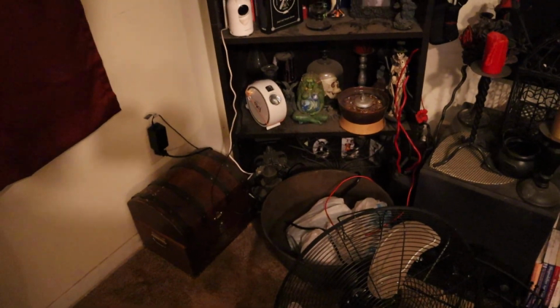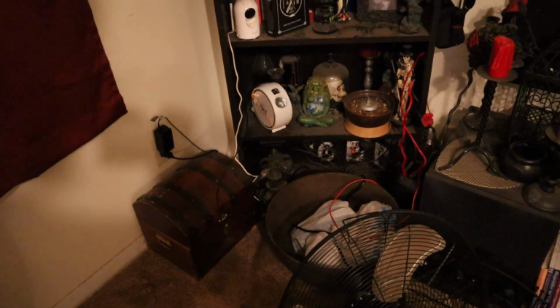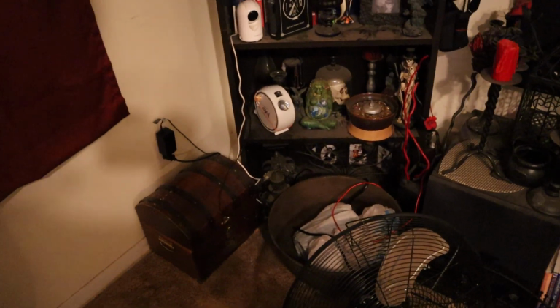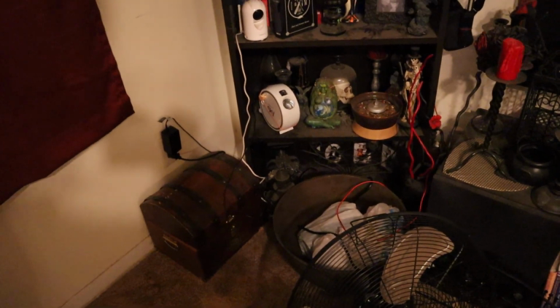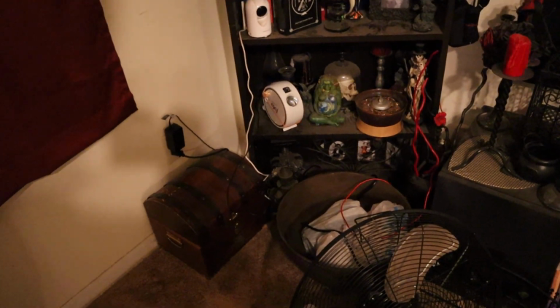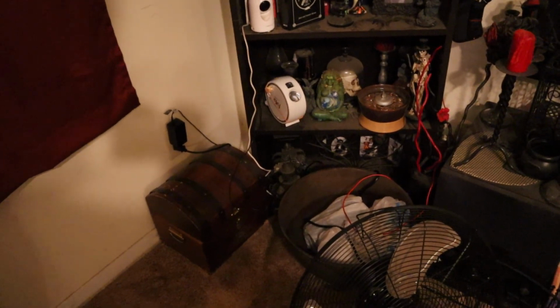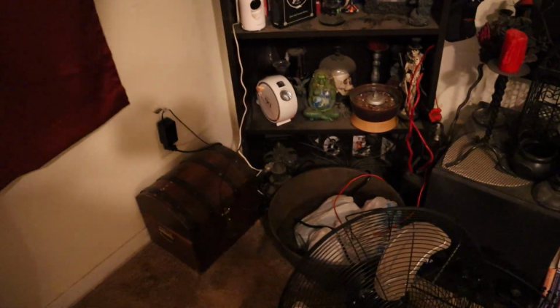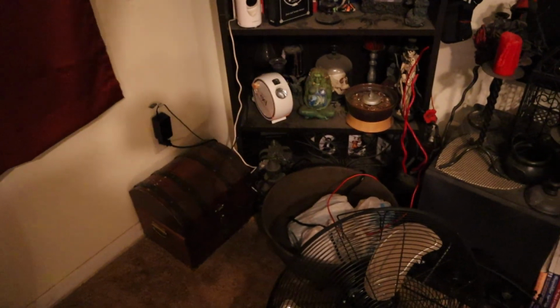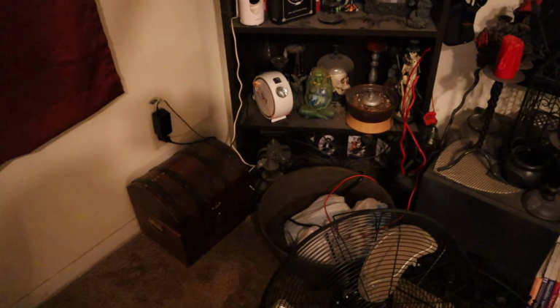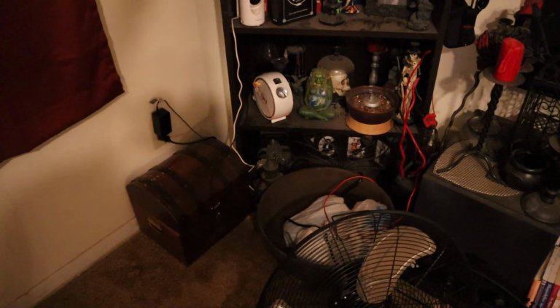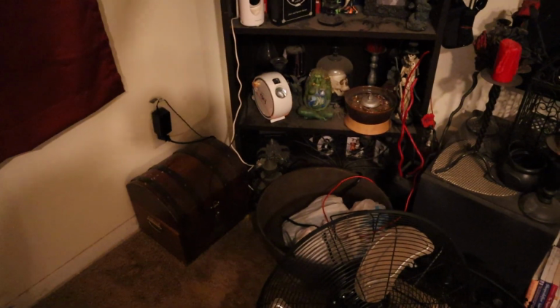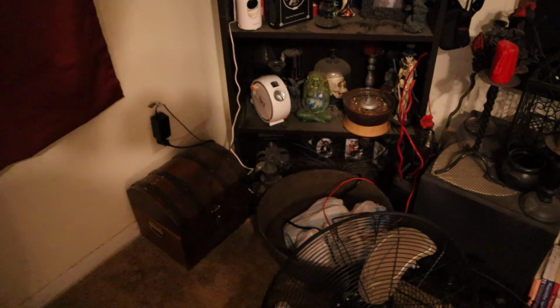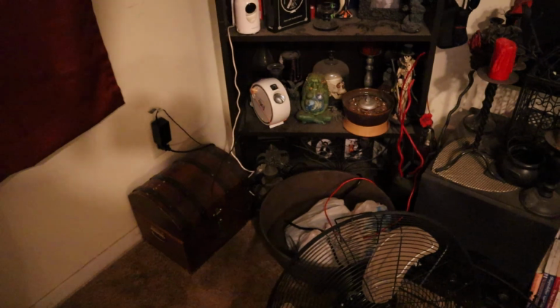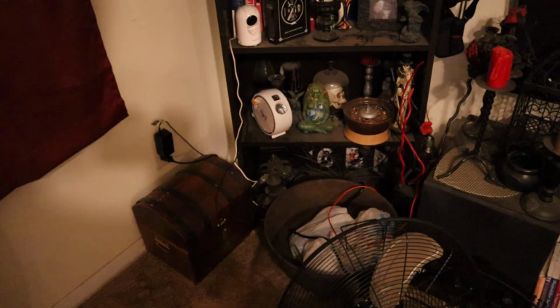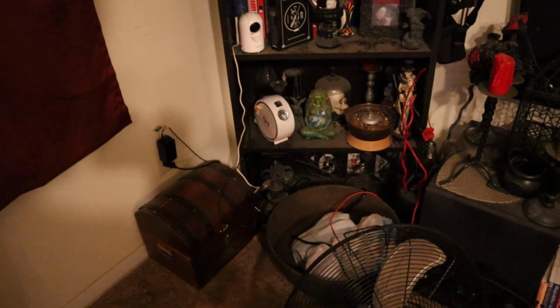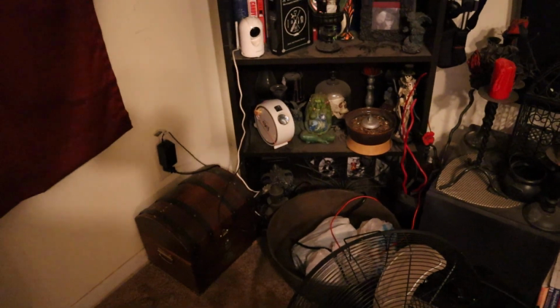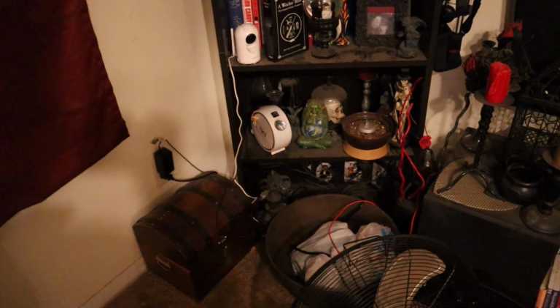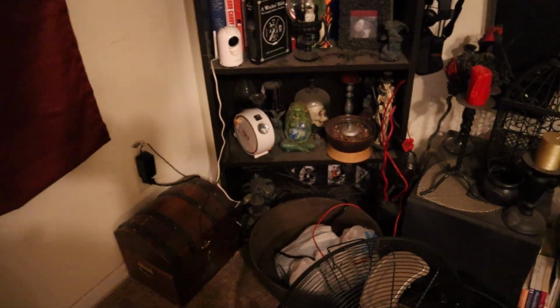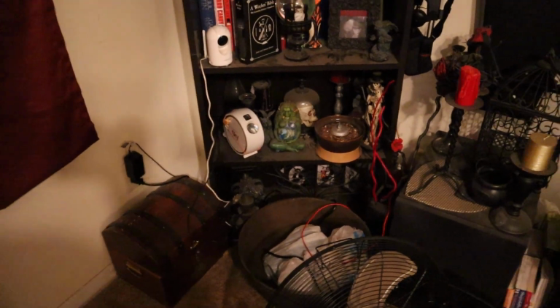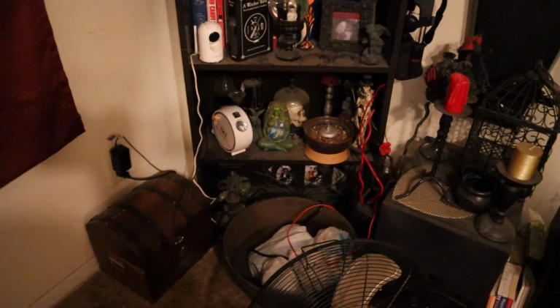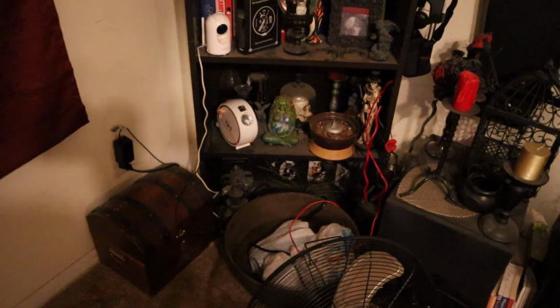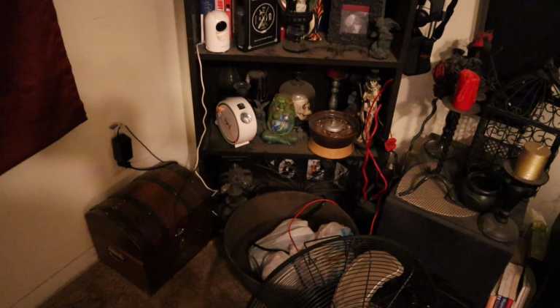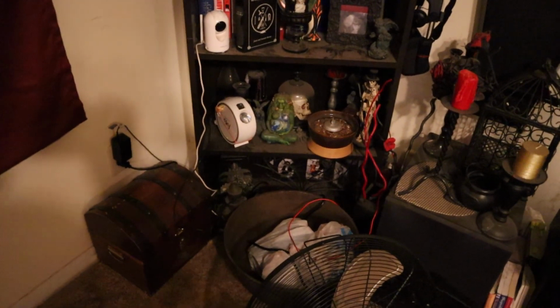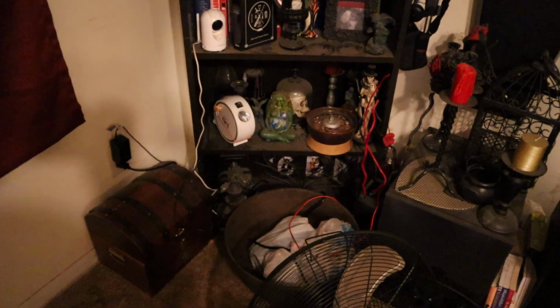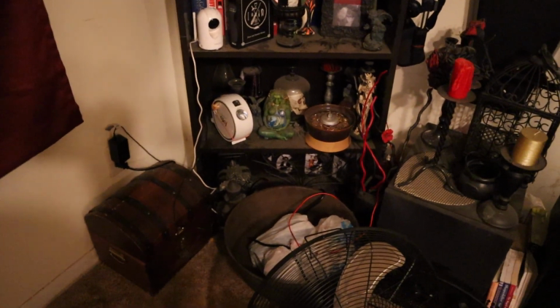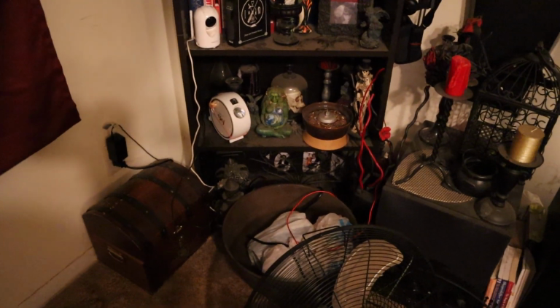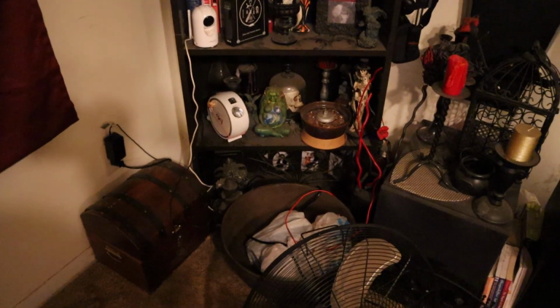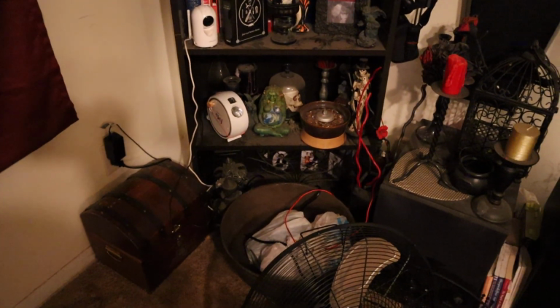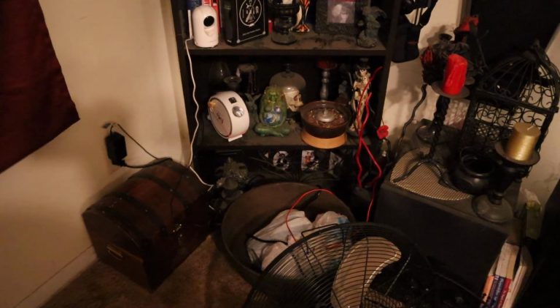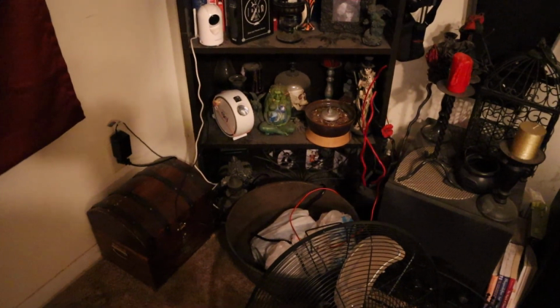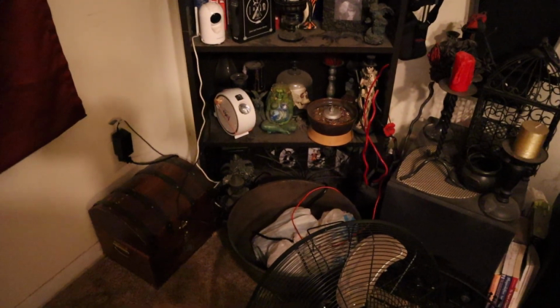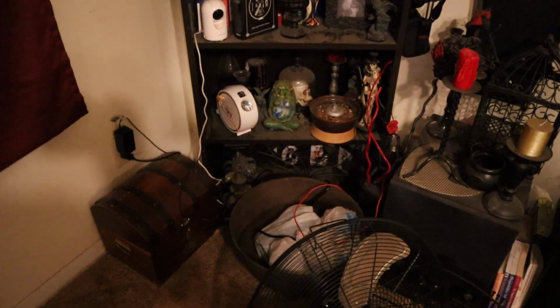The secret sauce is holding down the power button. If you hold down the power button, it will come back on with a smart switch.